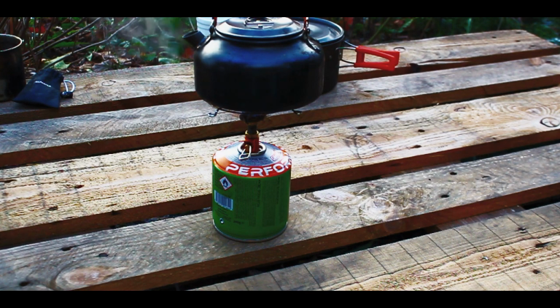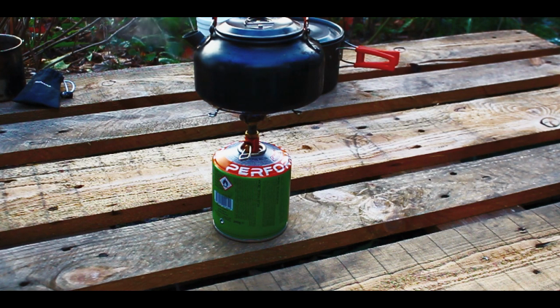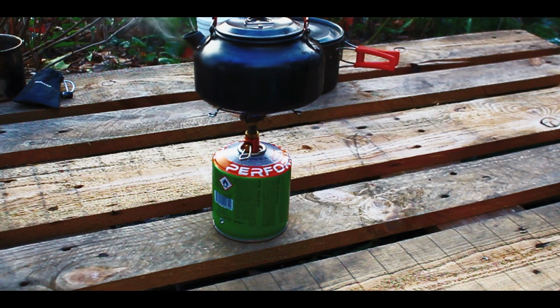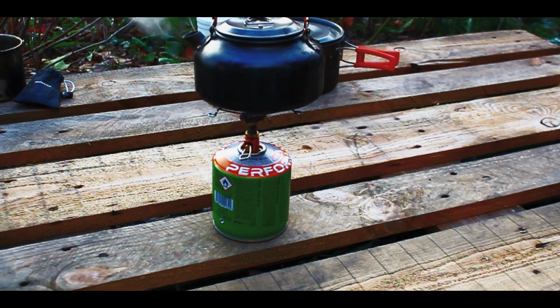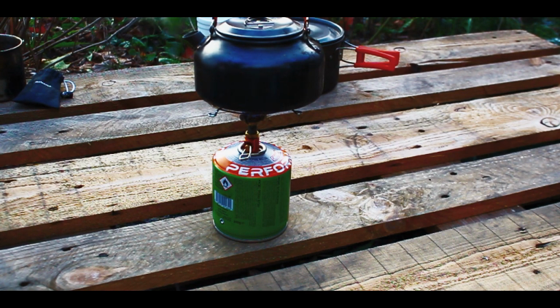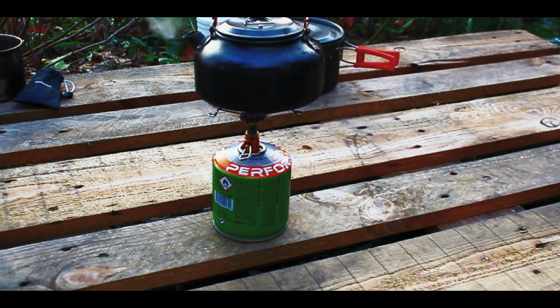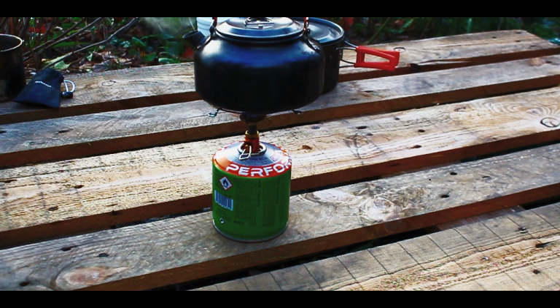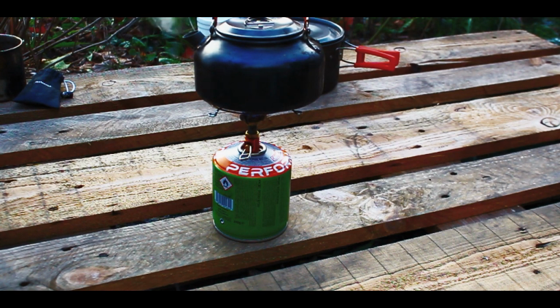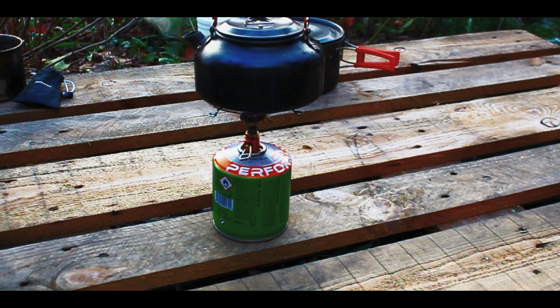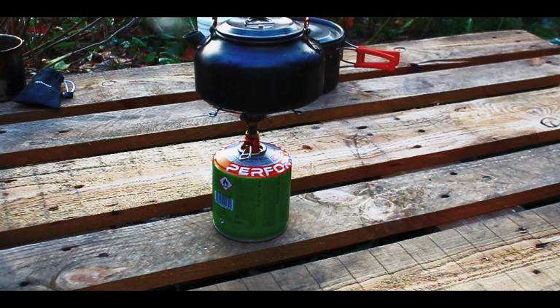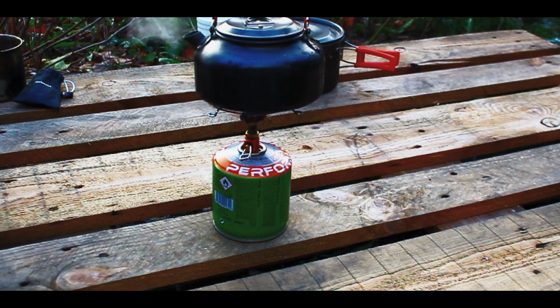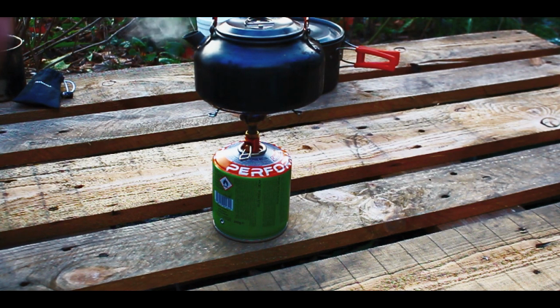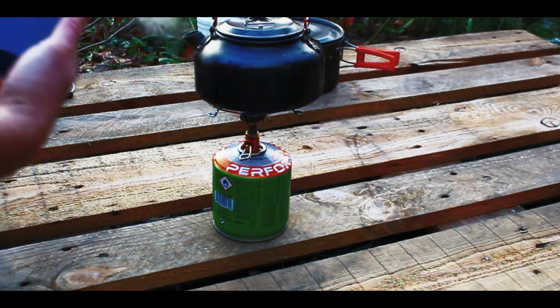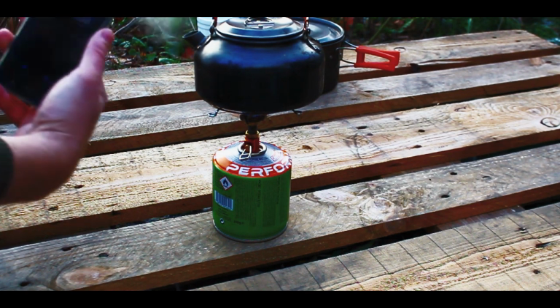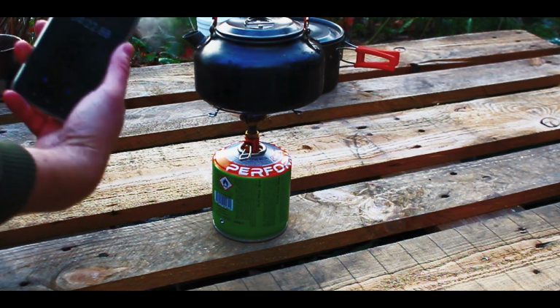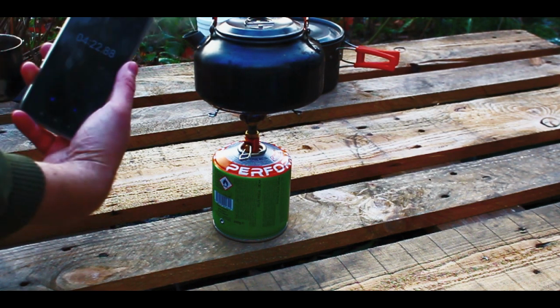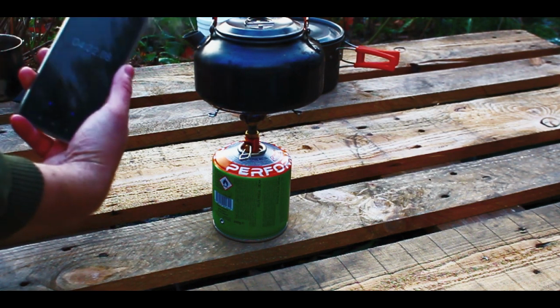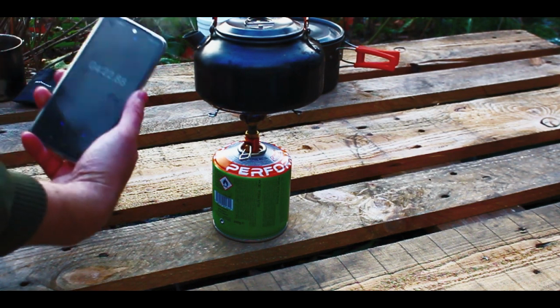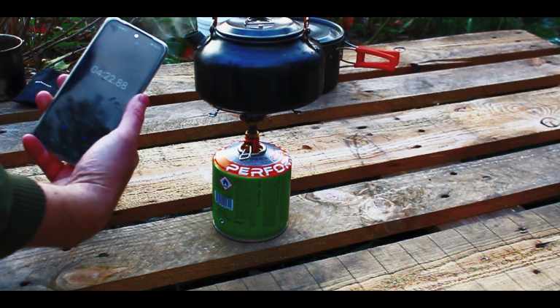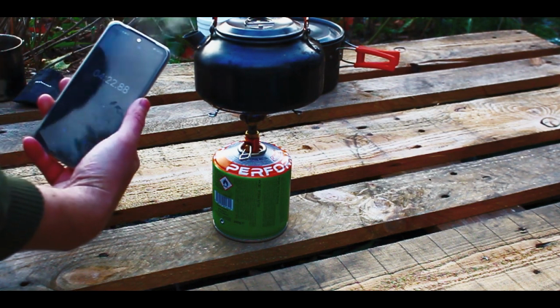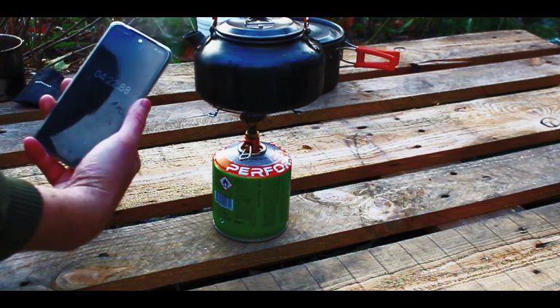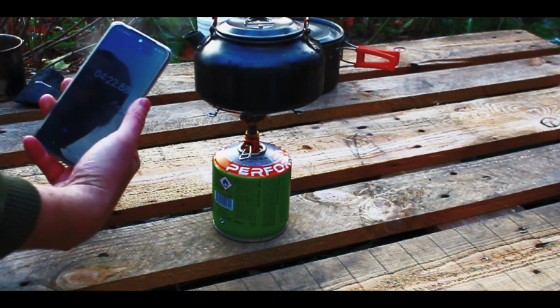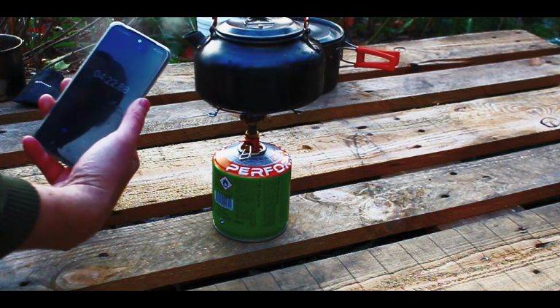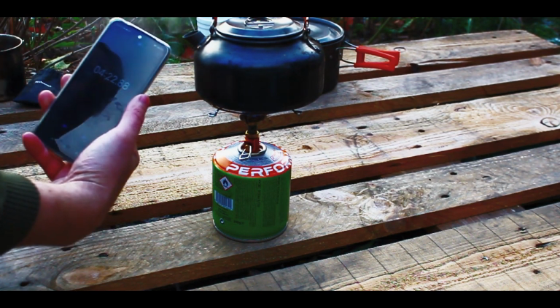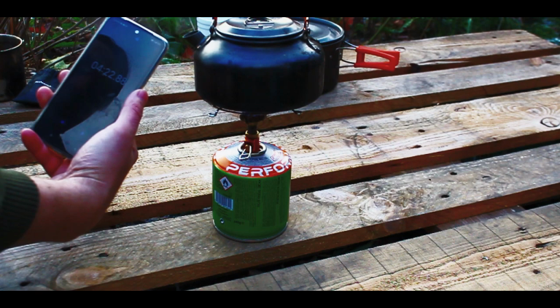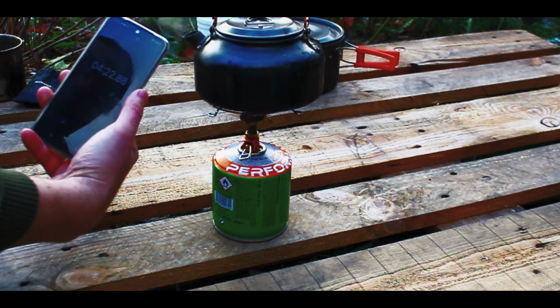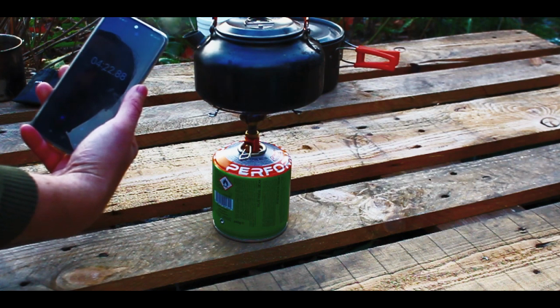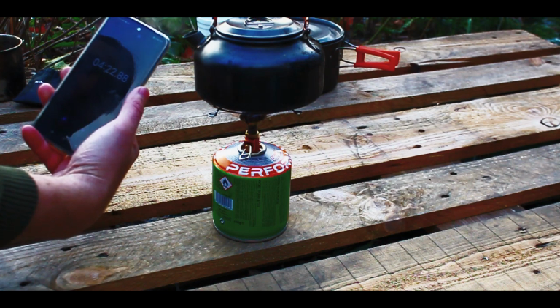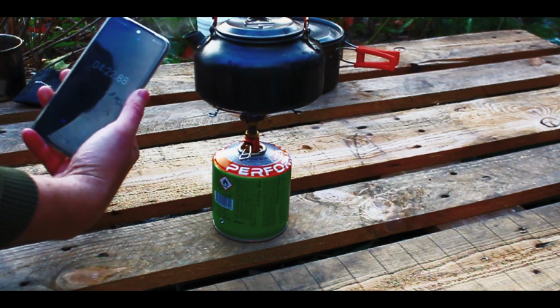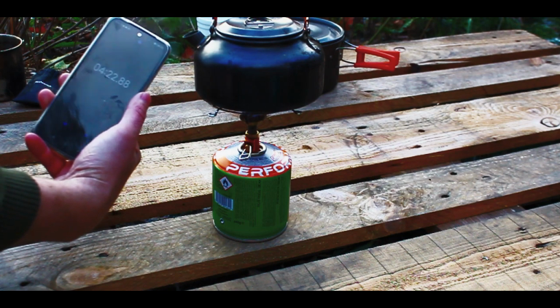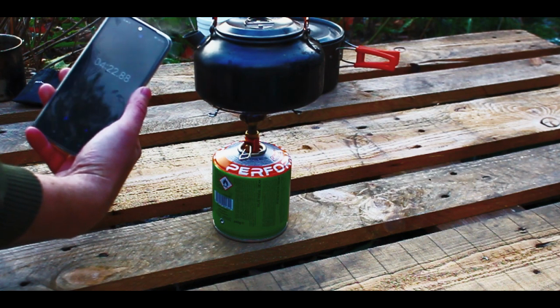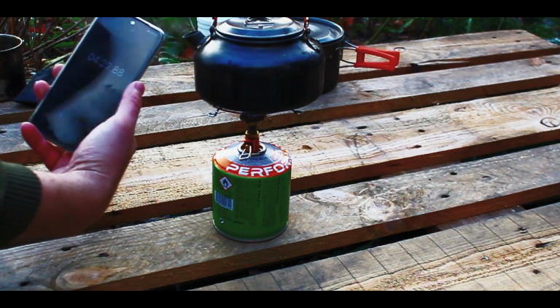The water is boiling, as you can see. It was four minutes and twenty-two seconds.